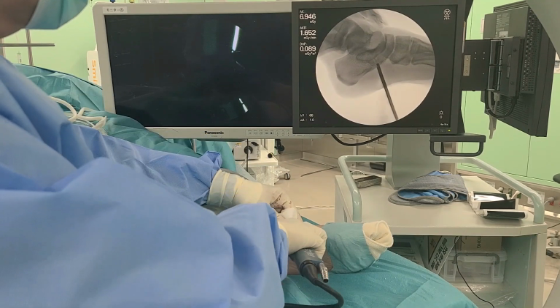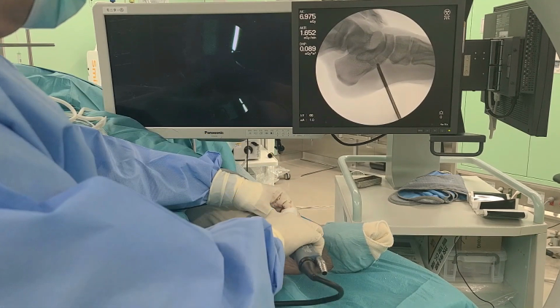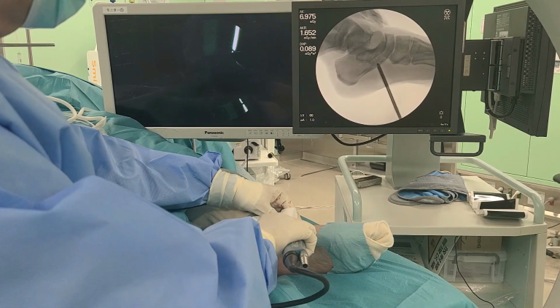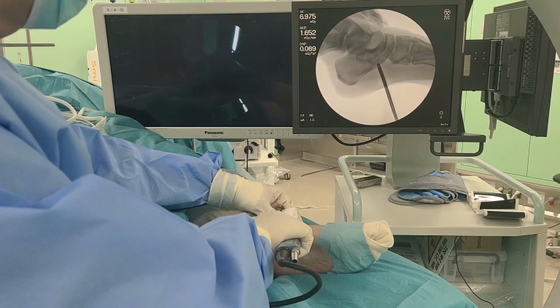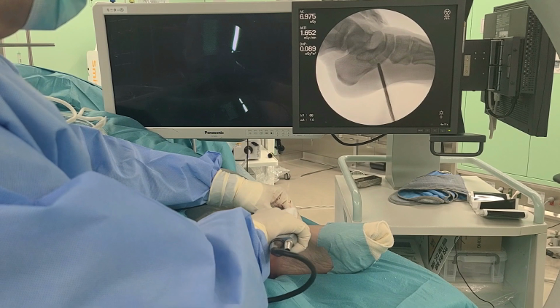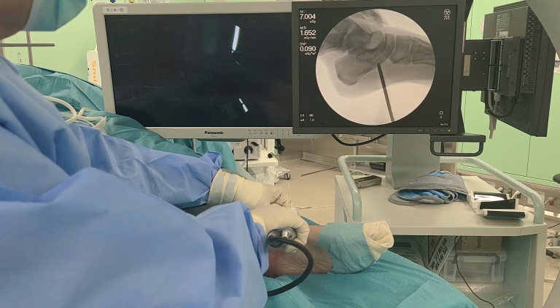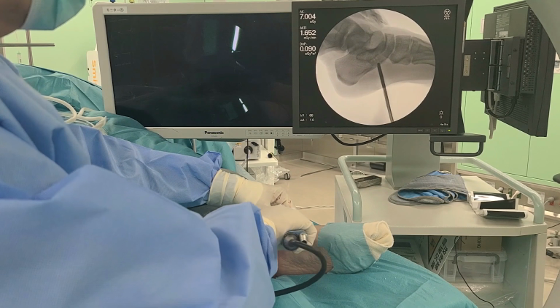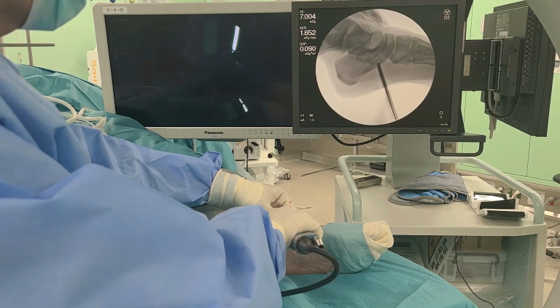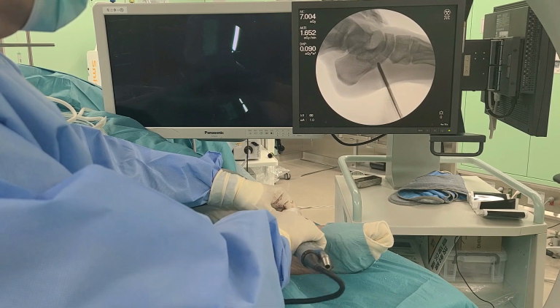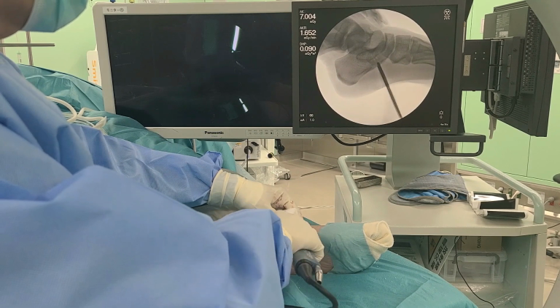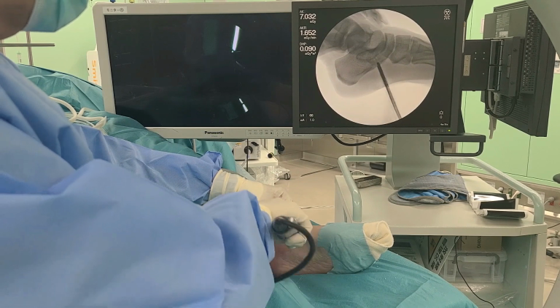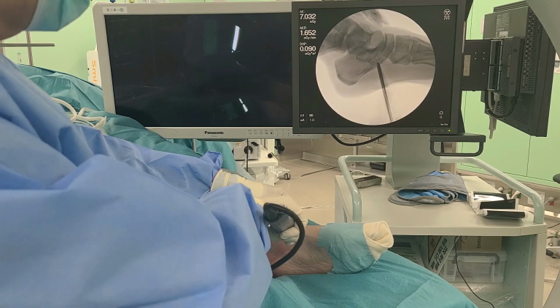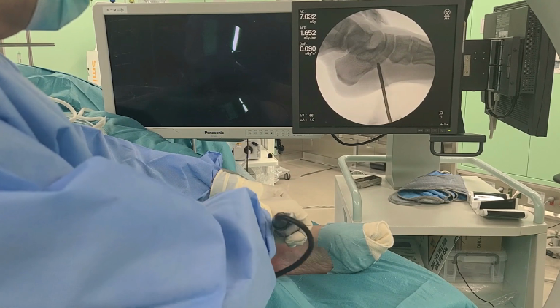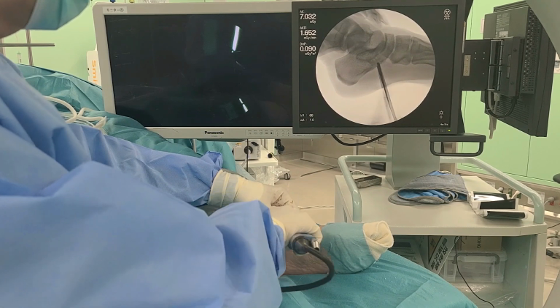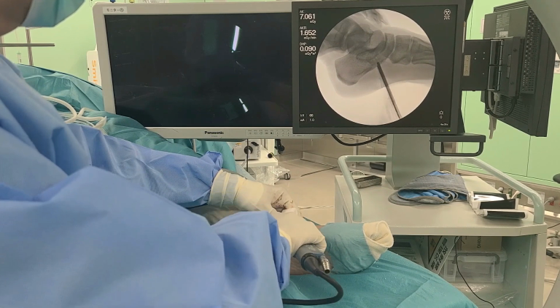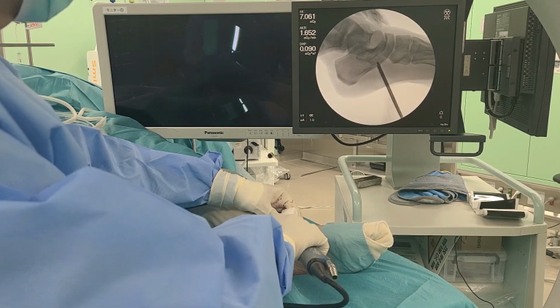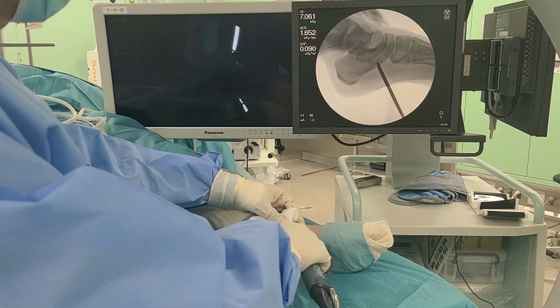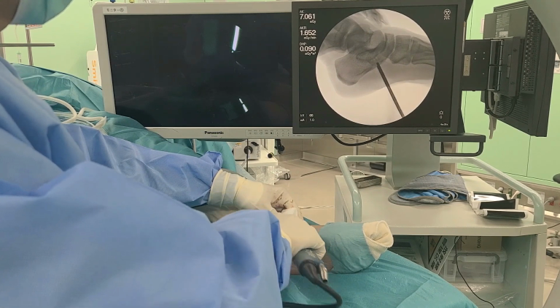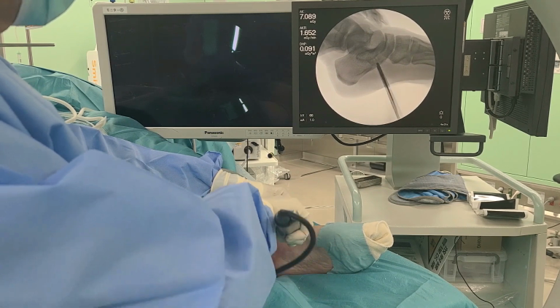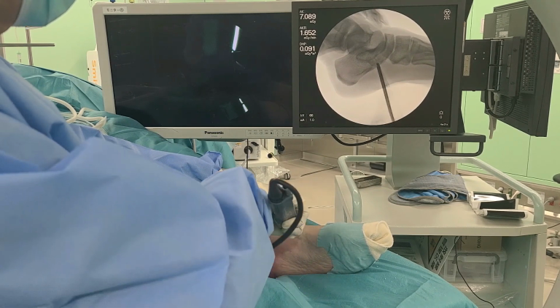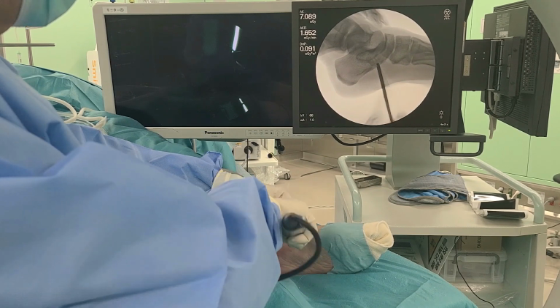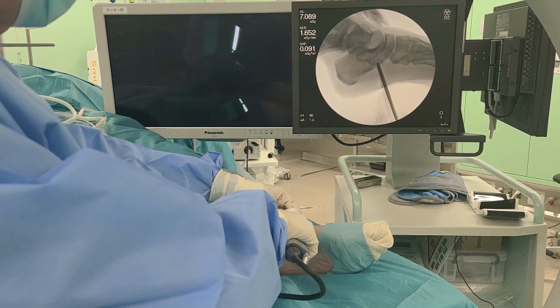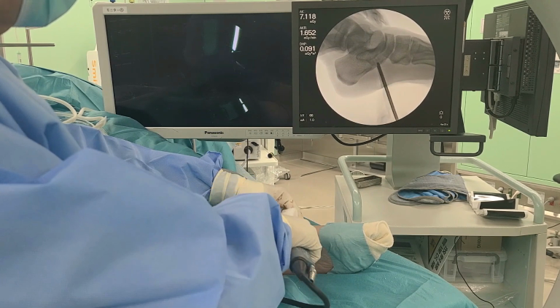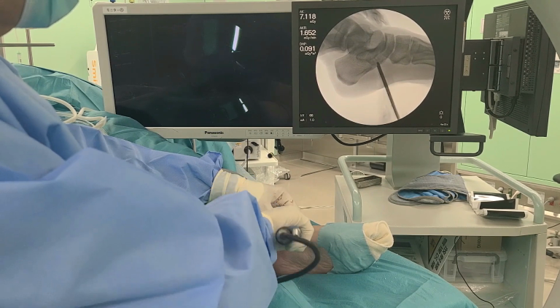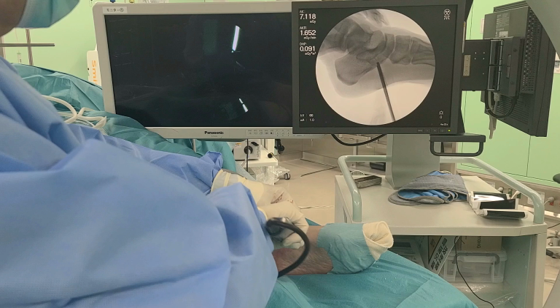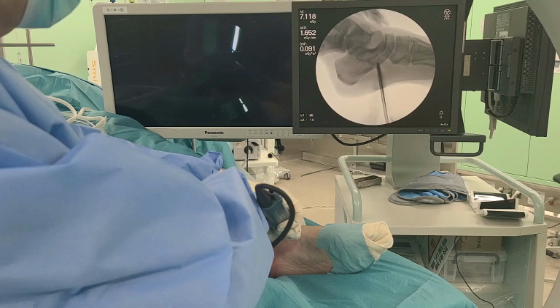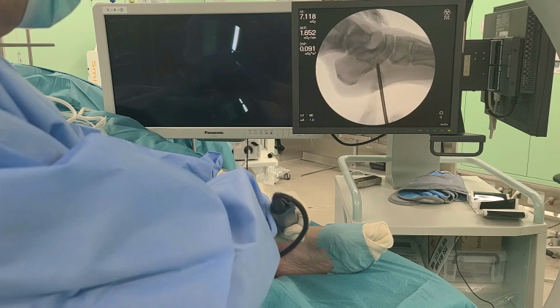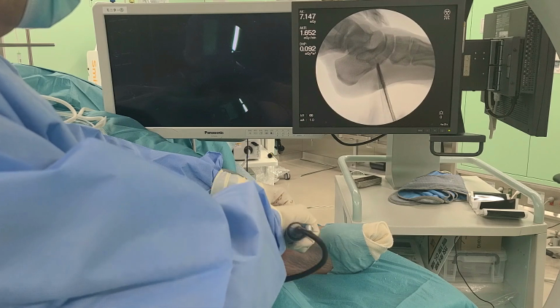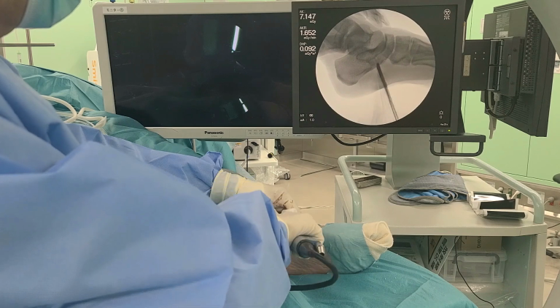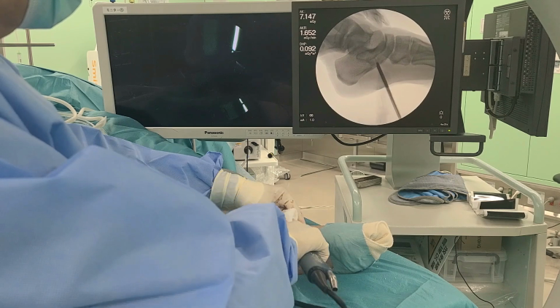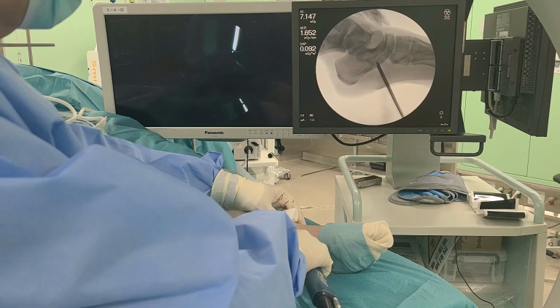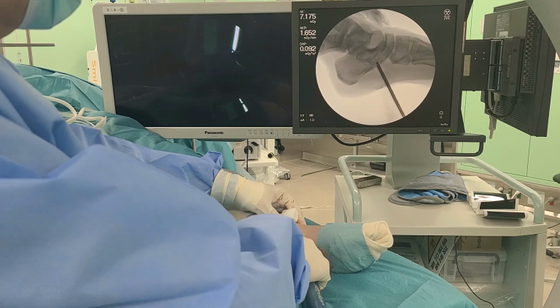A 3 mm hooded abrasion burr is introduced through the portal and the accessory navicular is resected under fluoroscopic guidance.